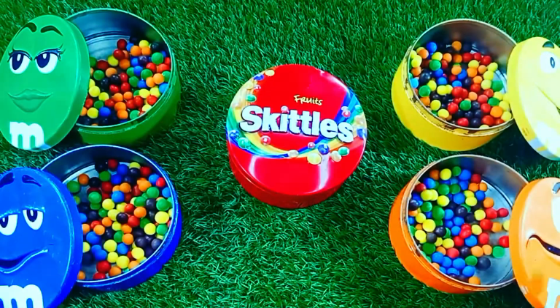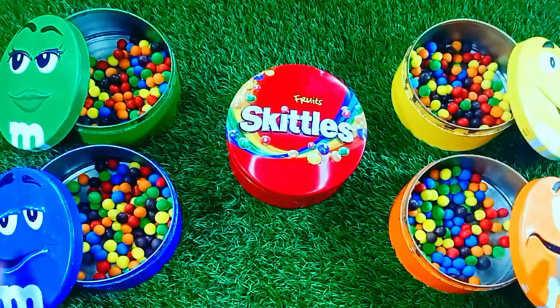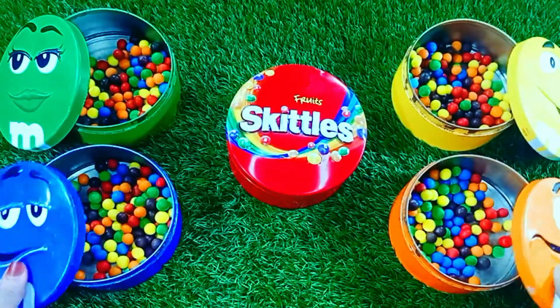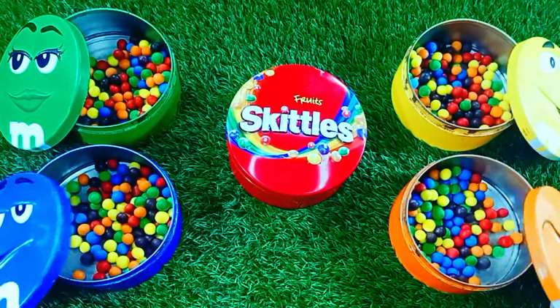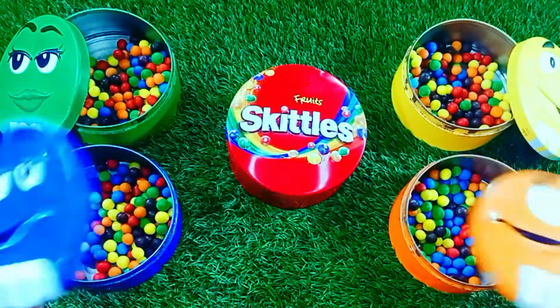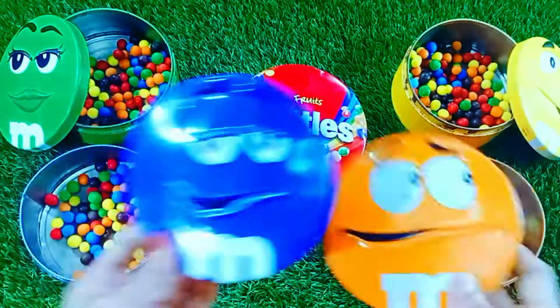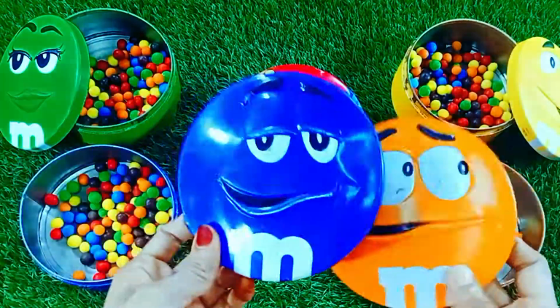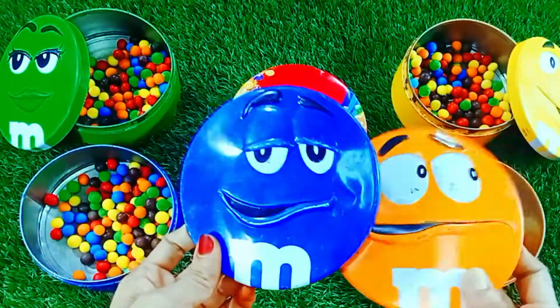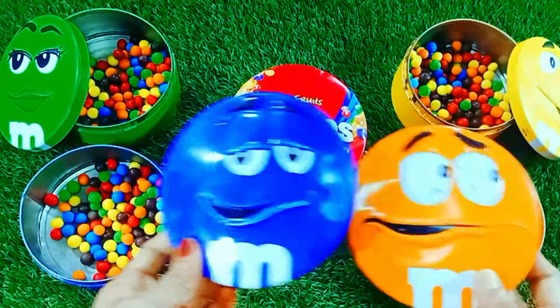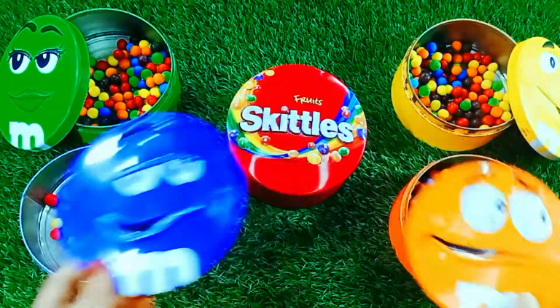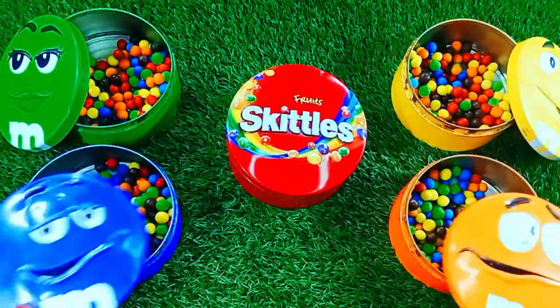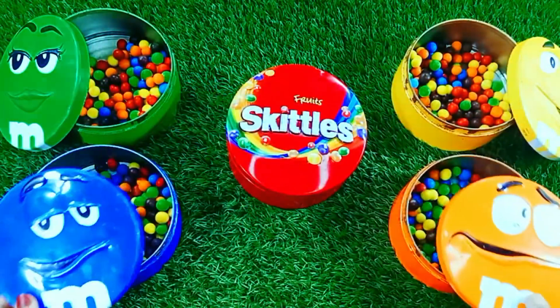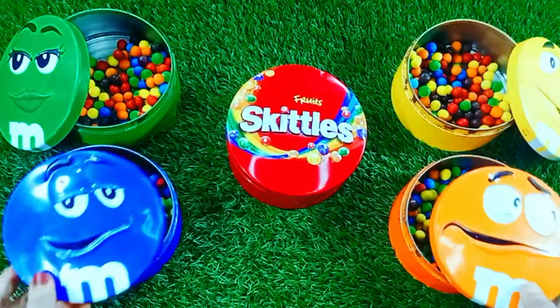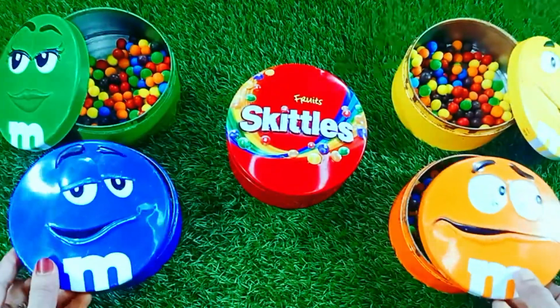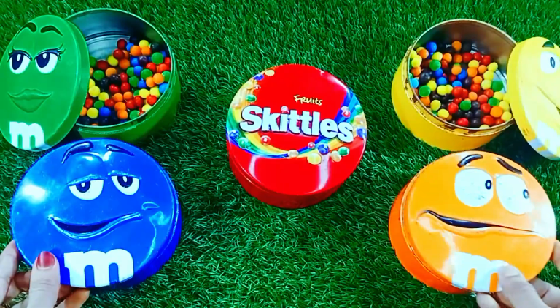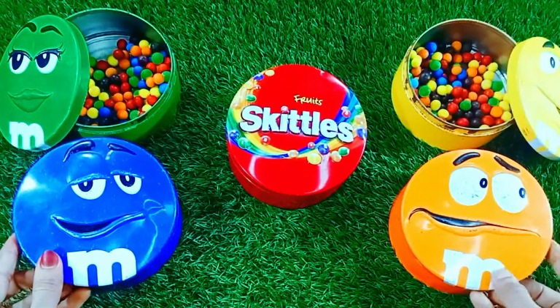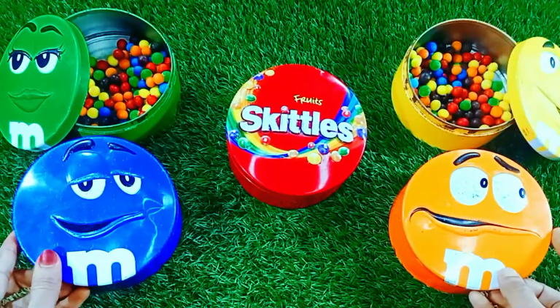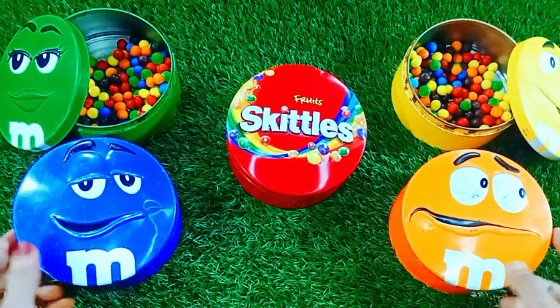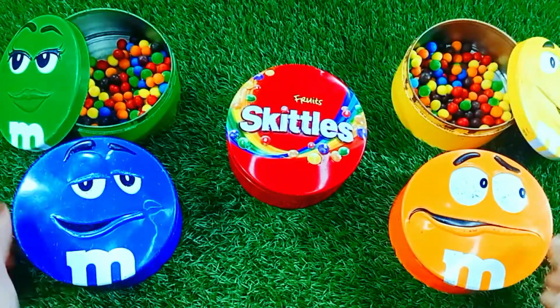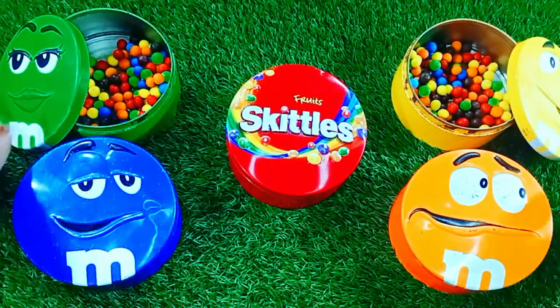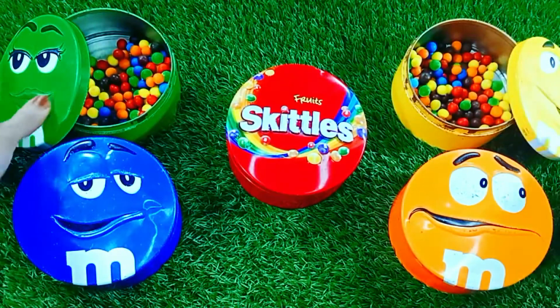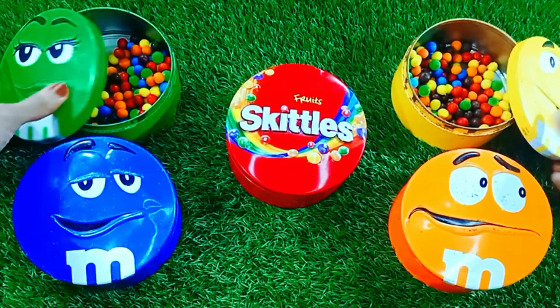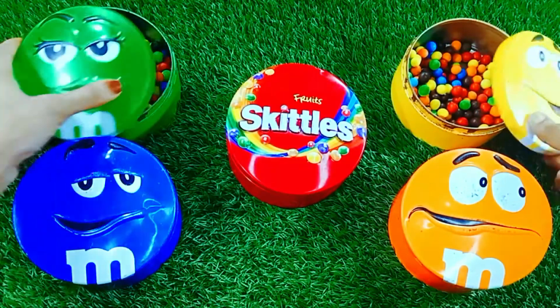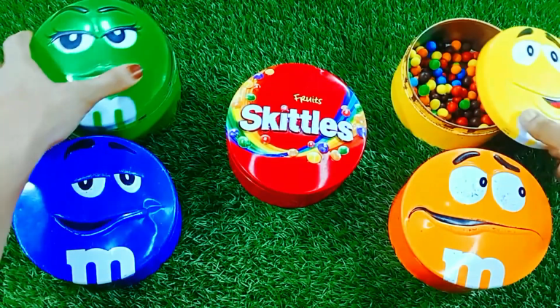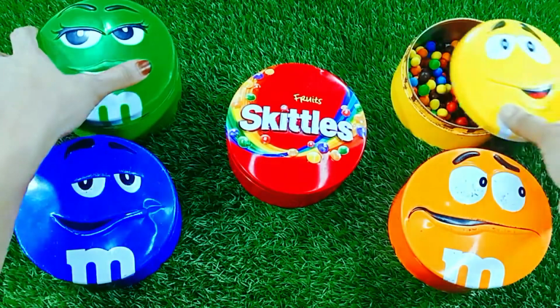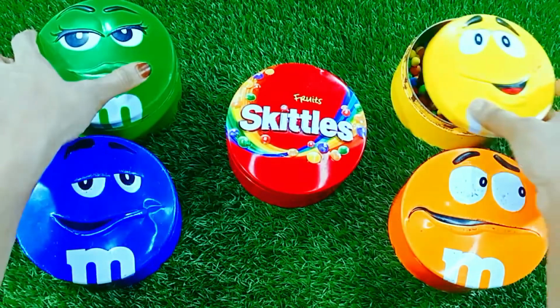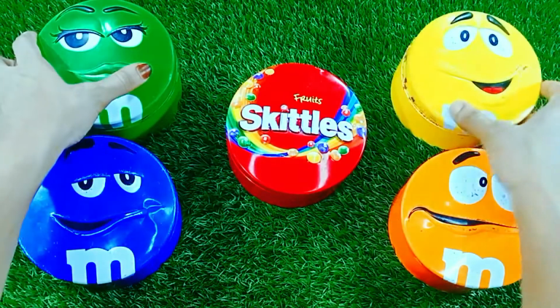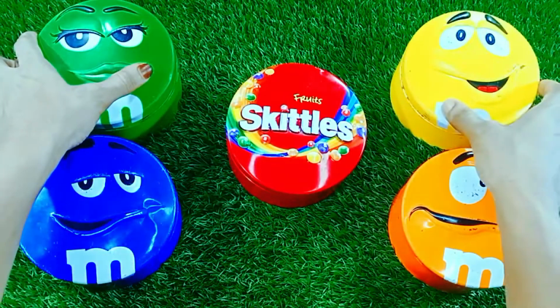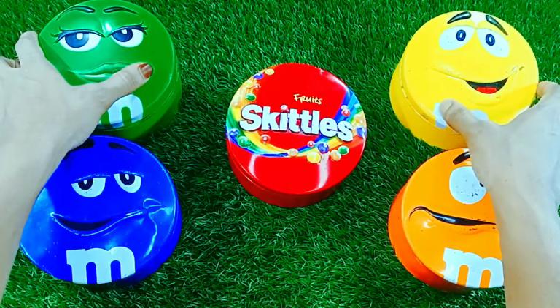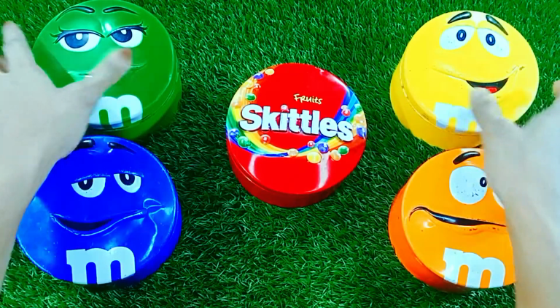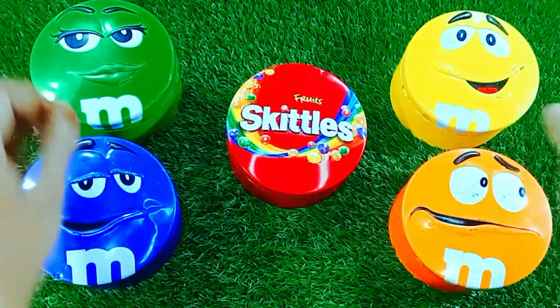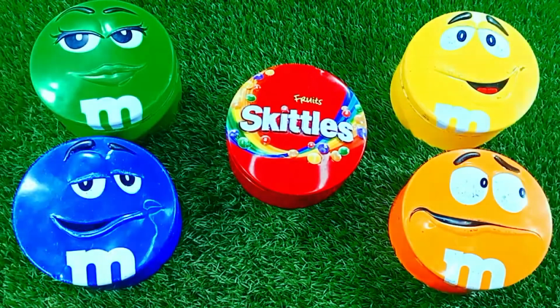It is dry and it can be lifted. It also is dry and filling container.